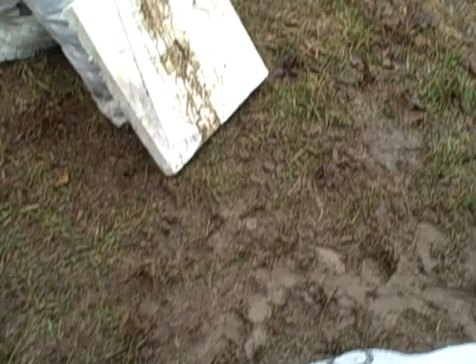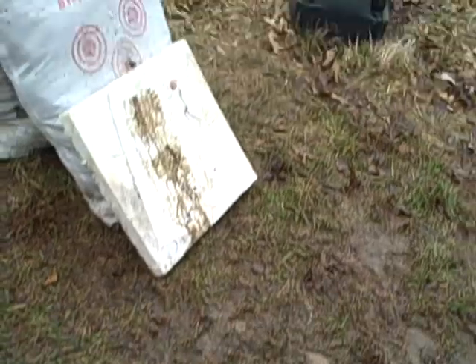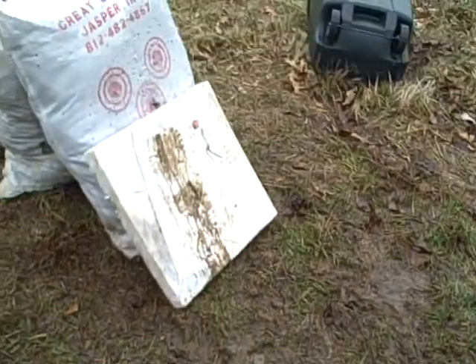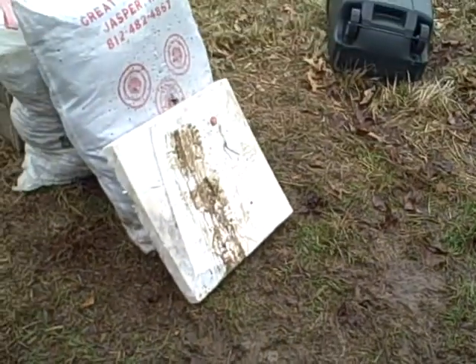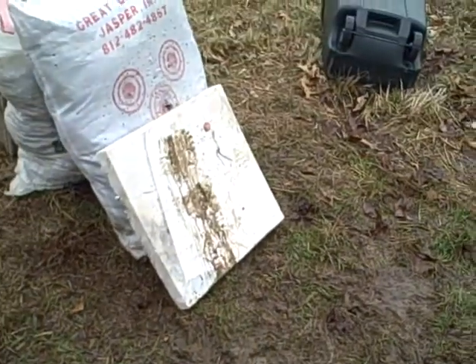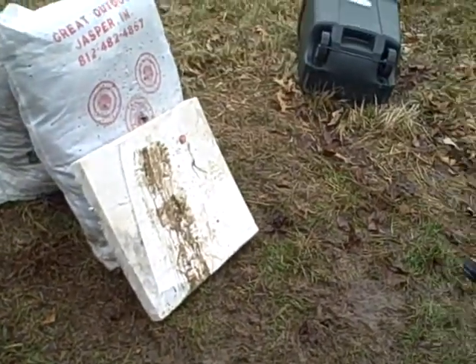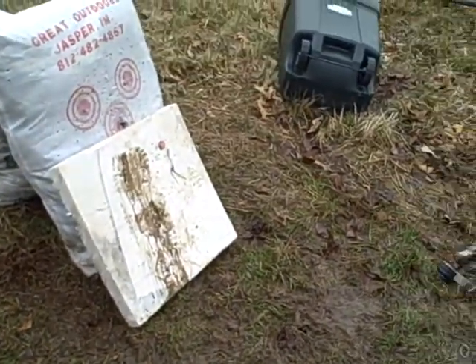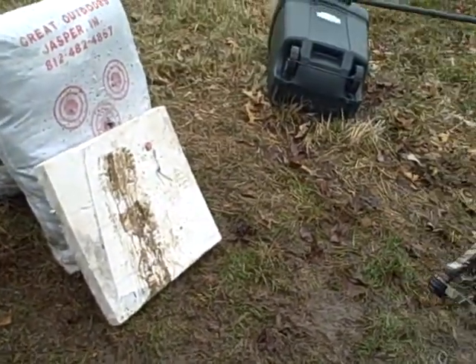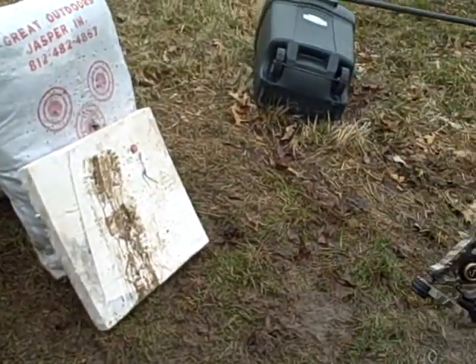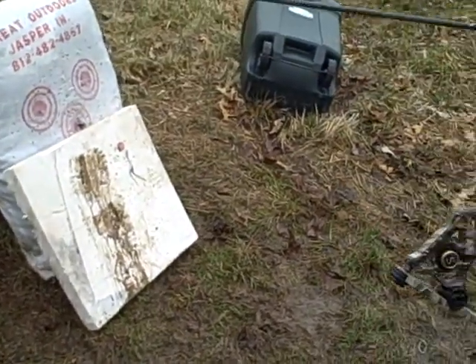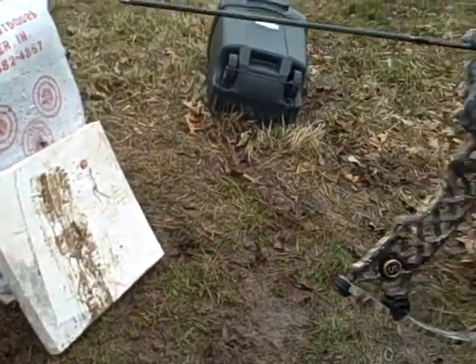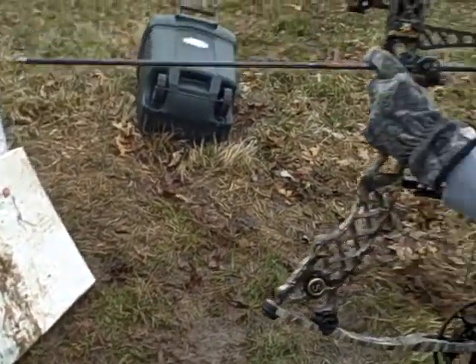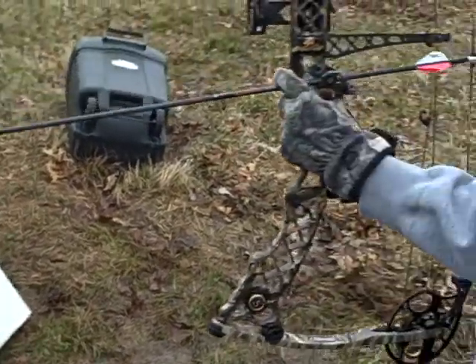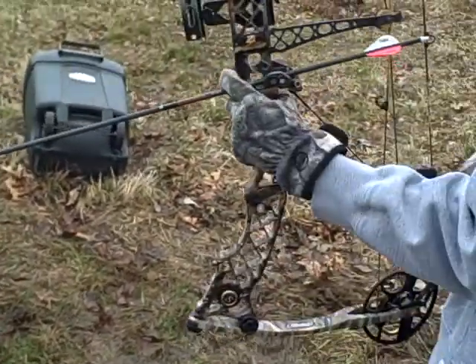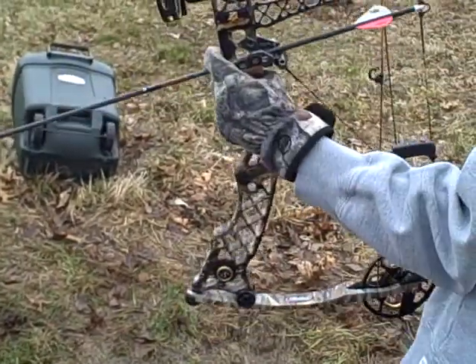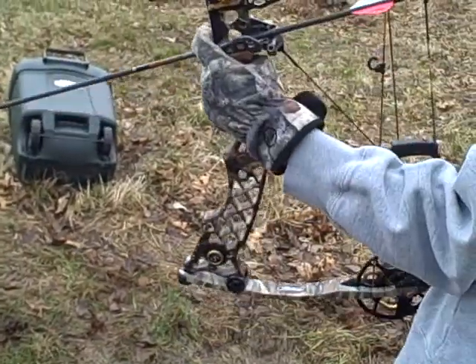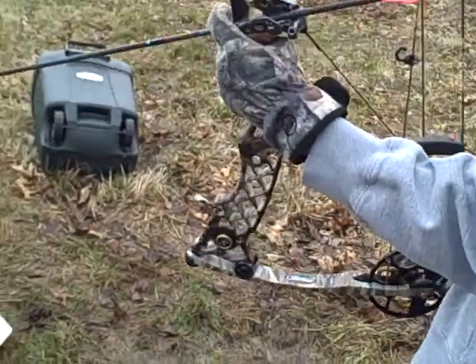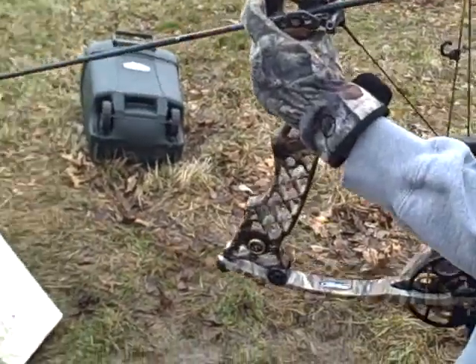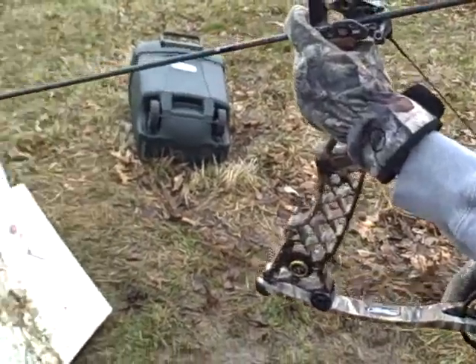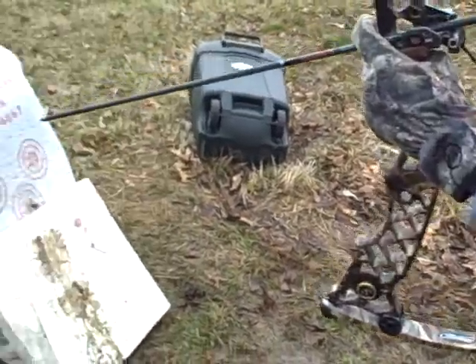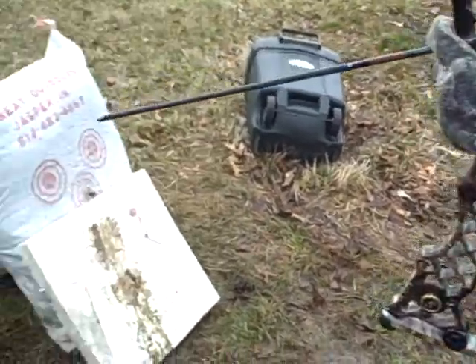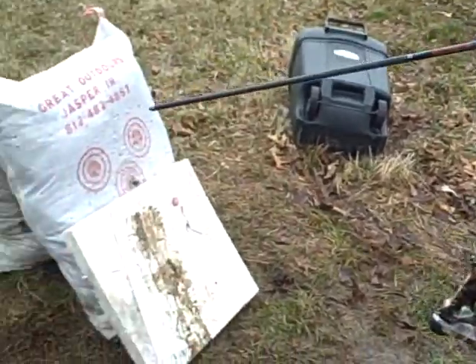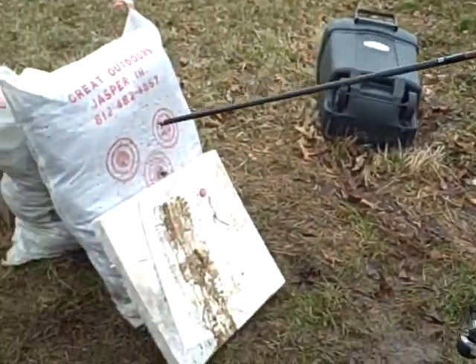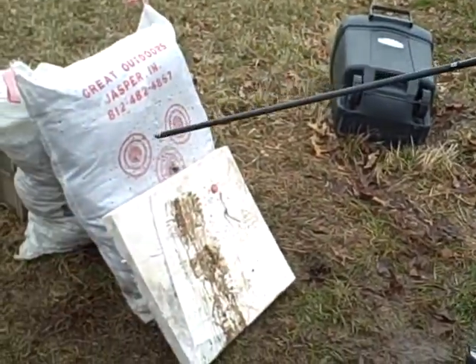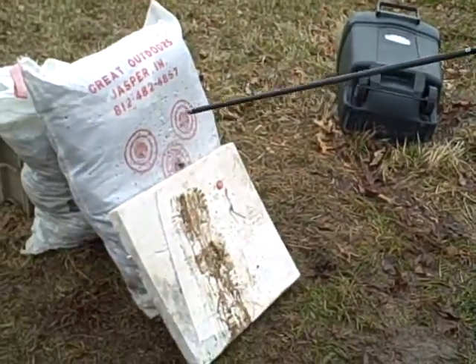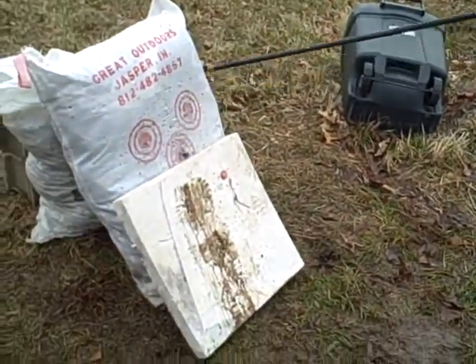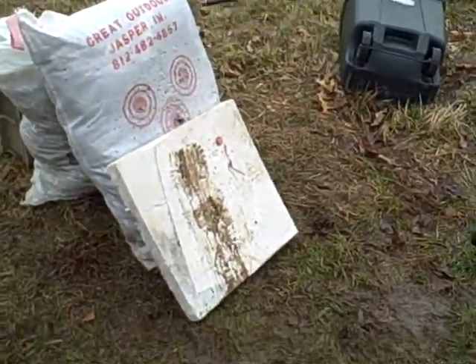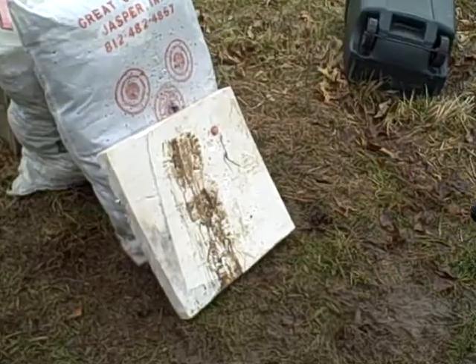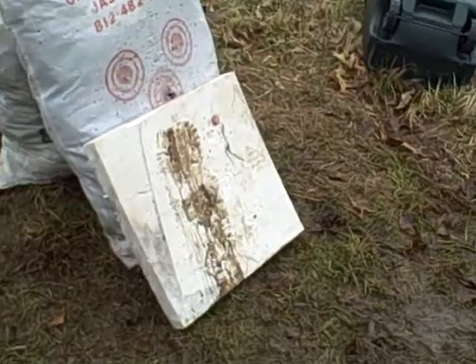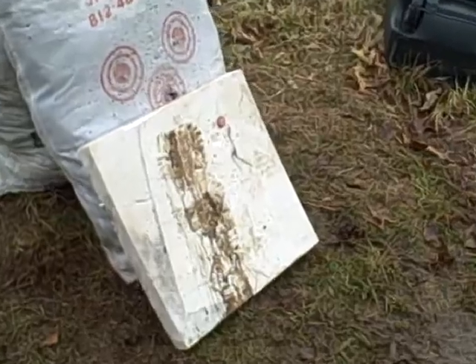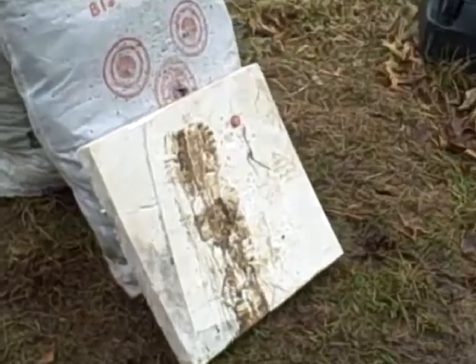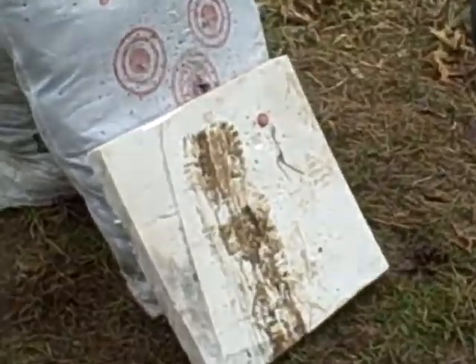This is Jordan with his new bow, the Z9. We're going to be shooting at this bottle cap, 20 yards.